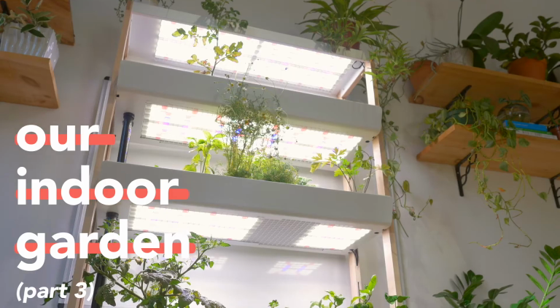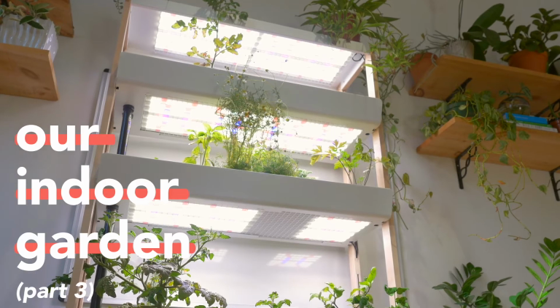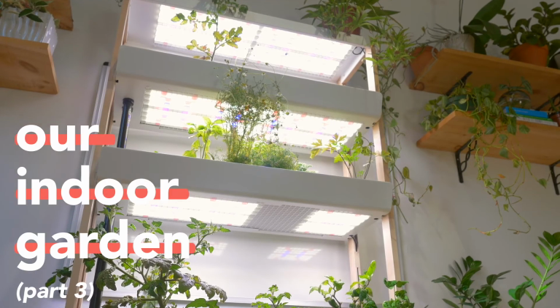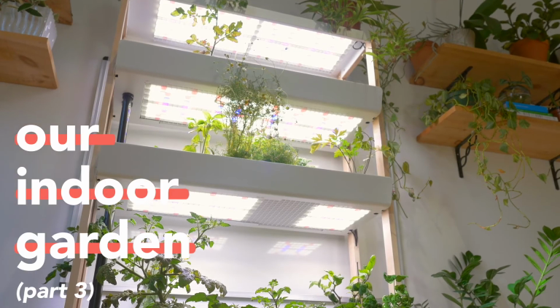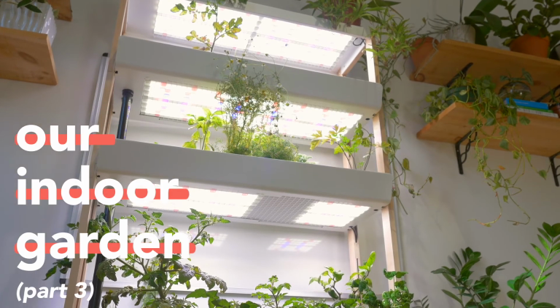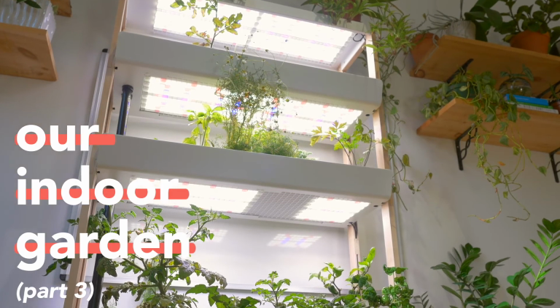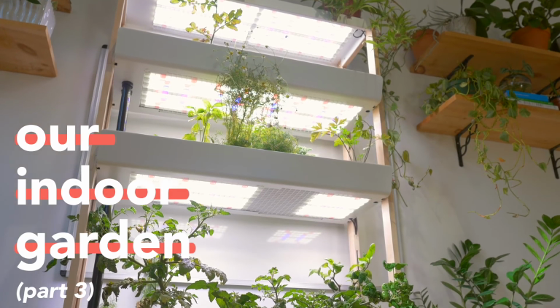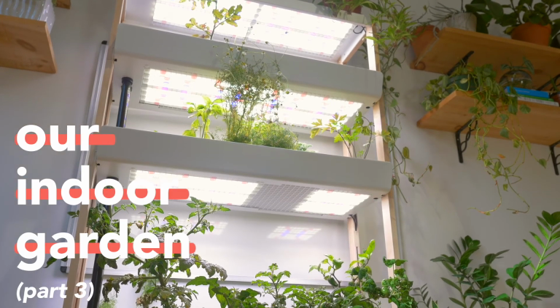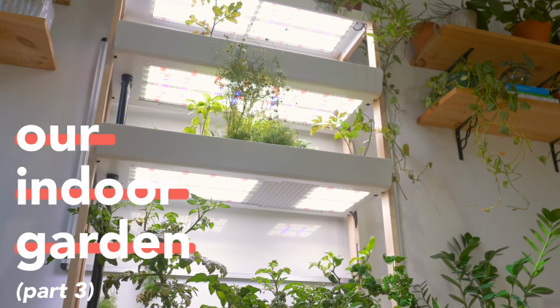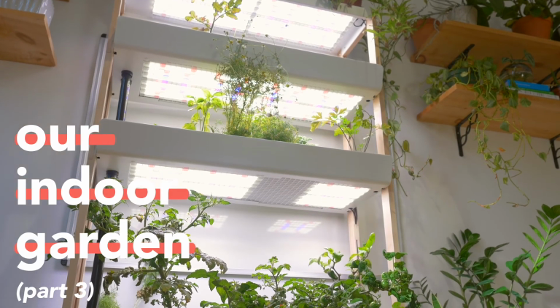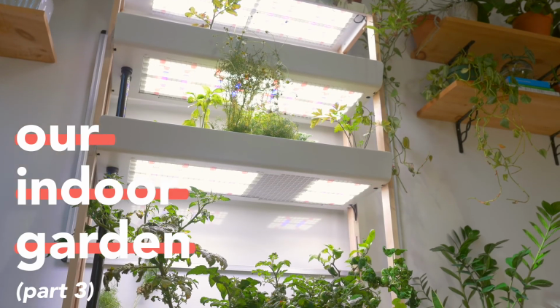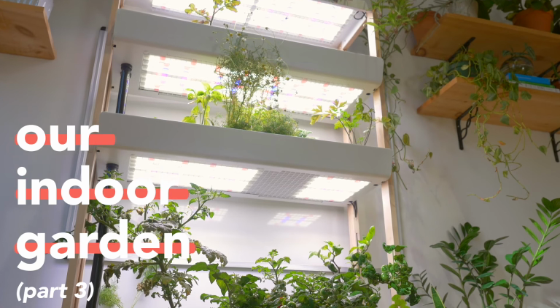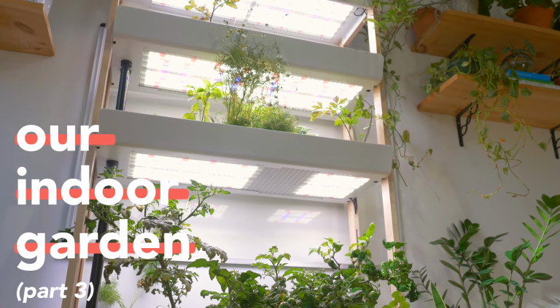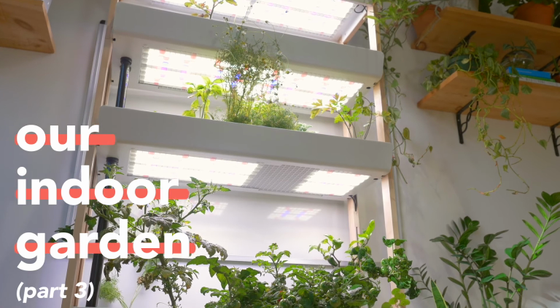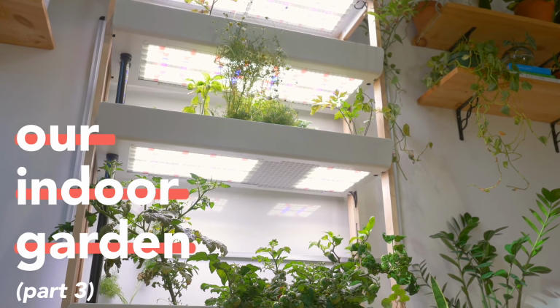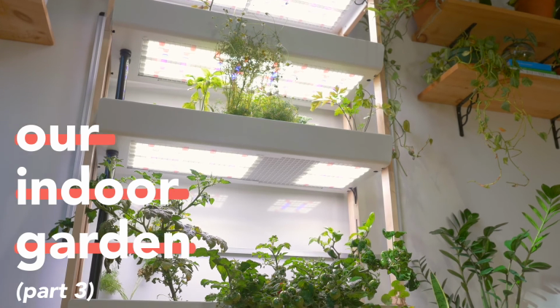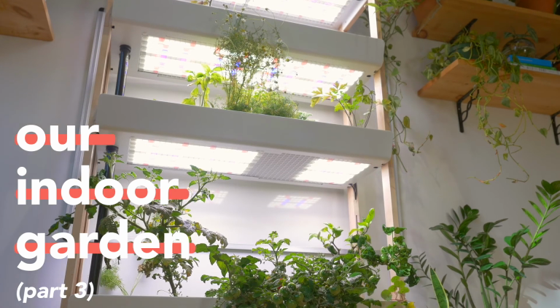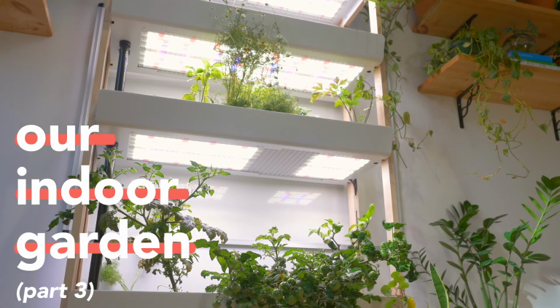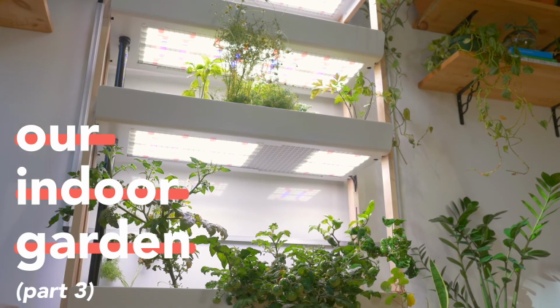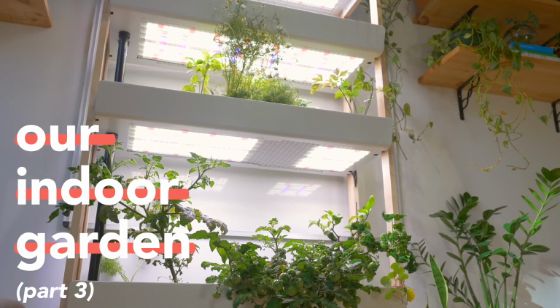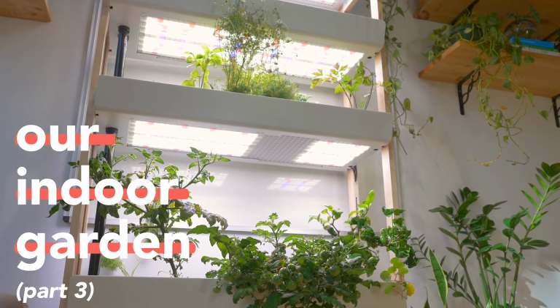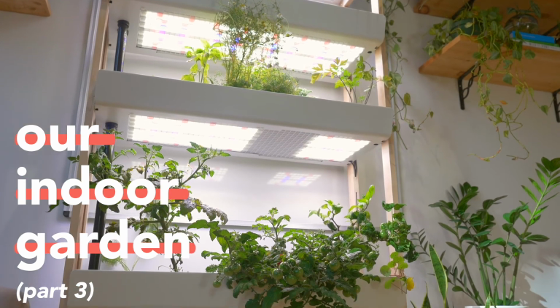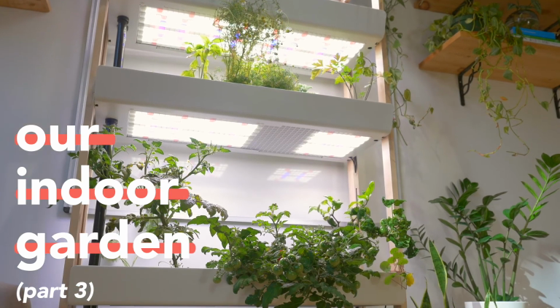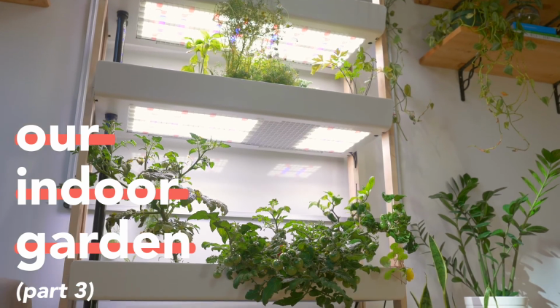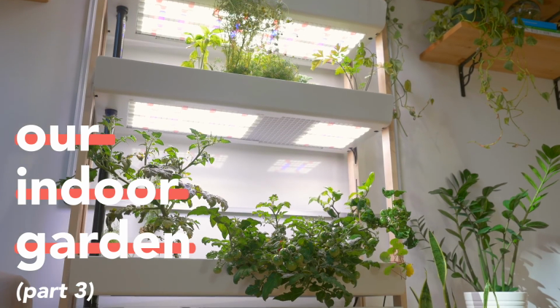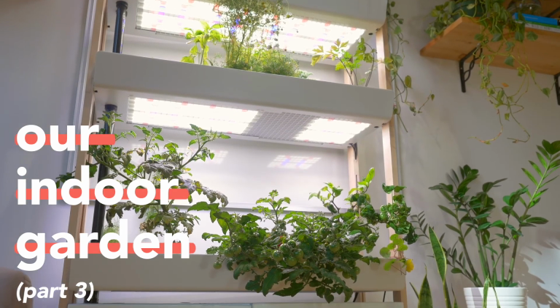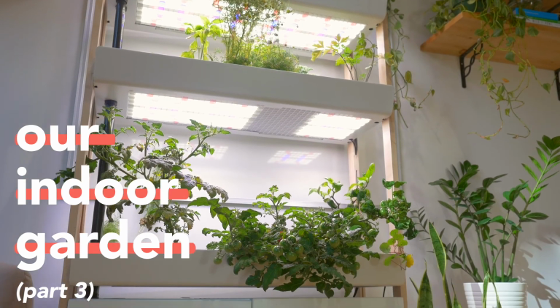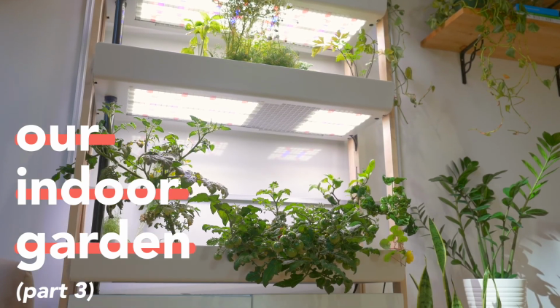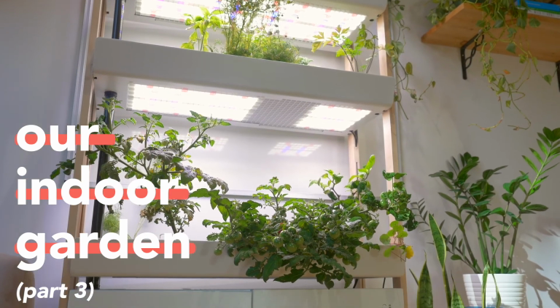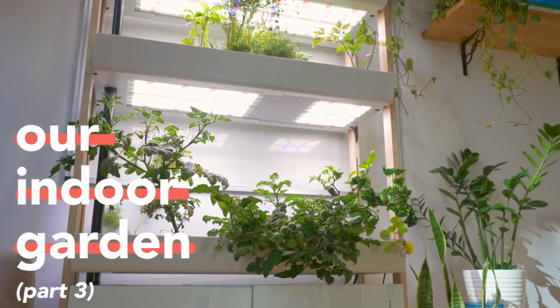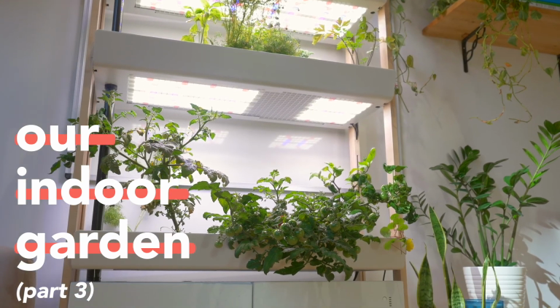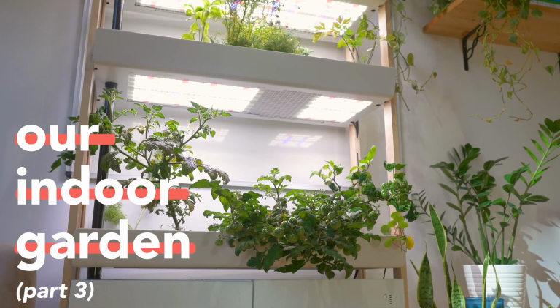Now that I've experienced all seasons of this garden, I can tell you whether I think it's worth it. Stay tuned for the next video.